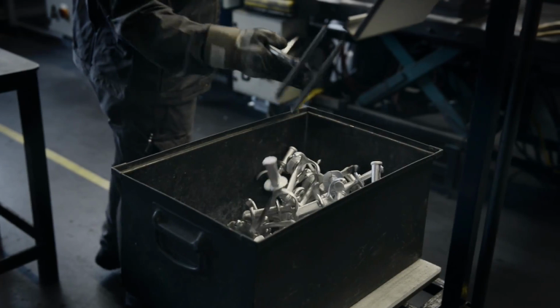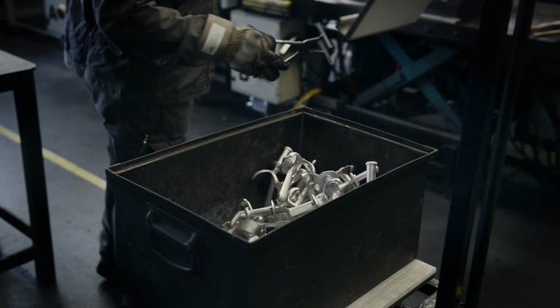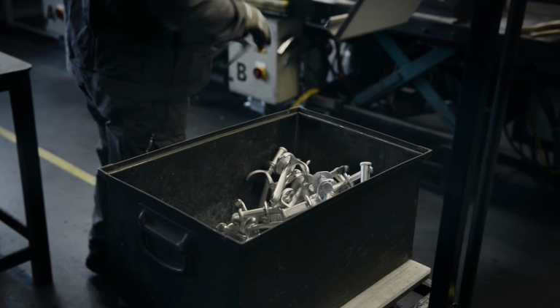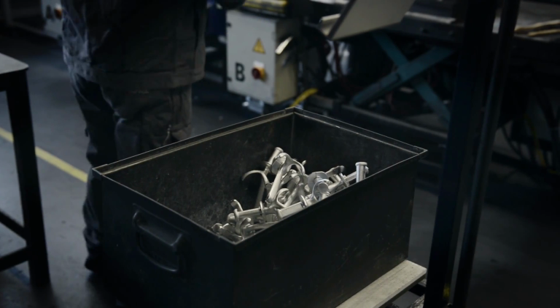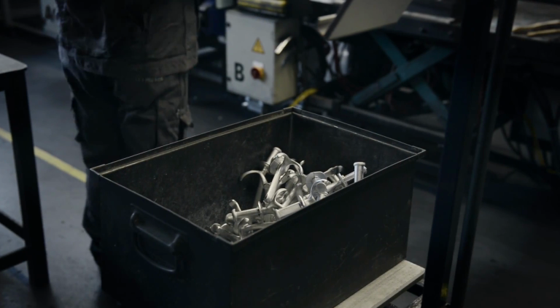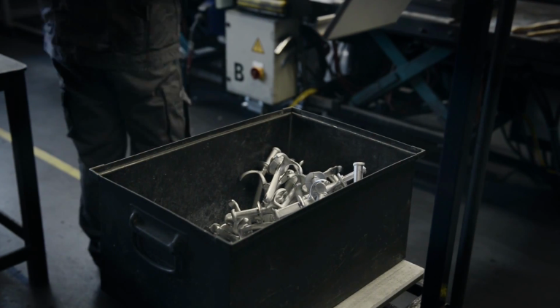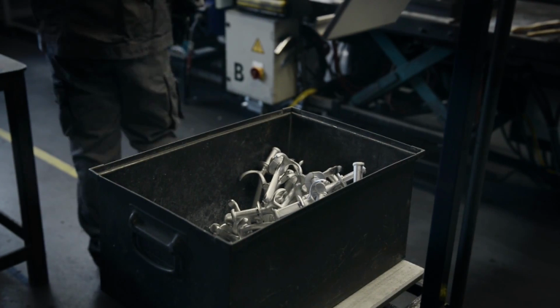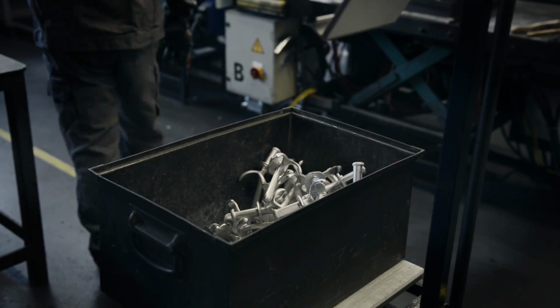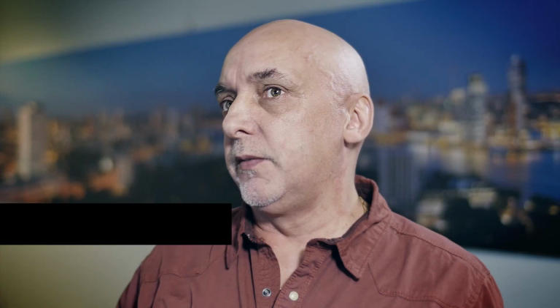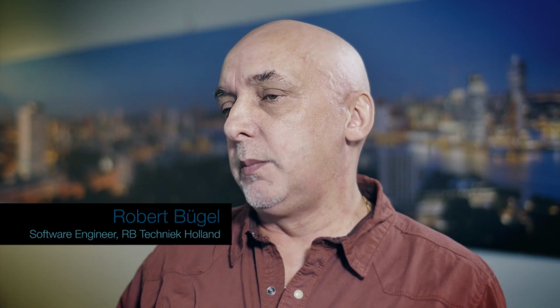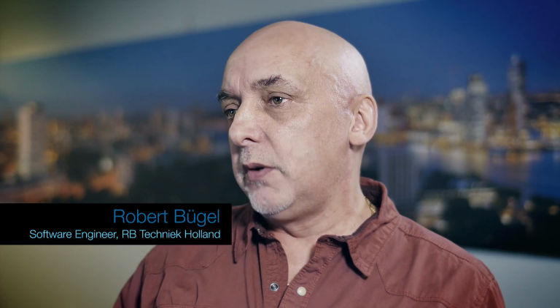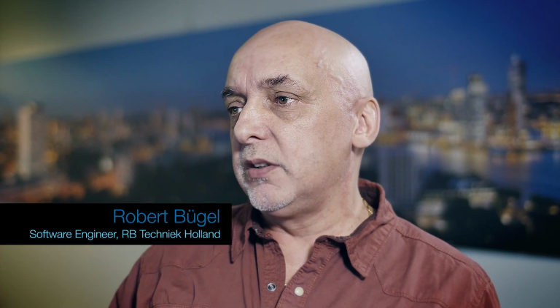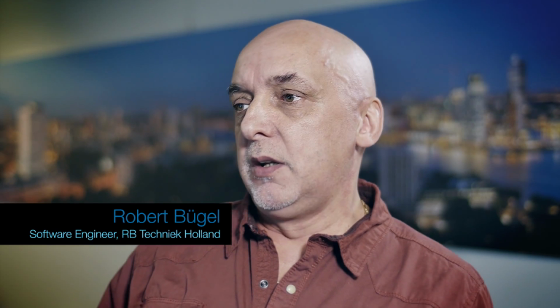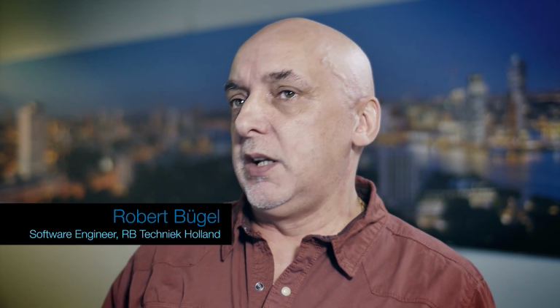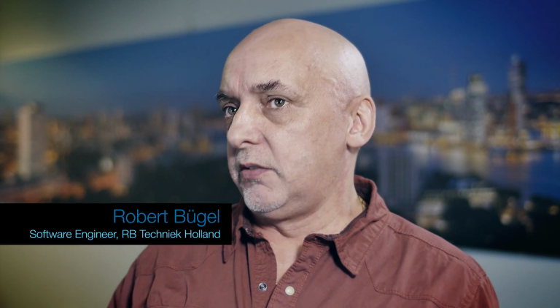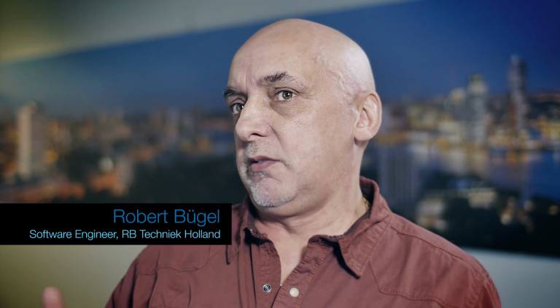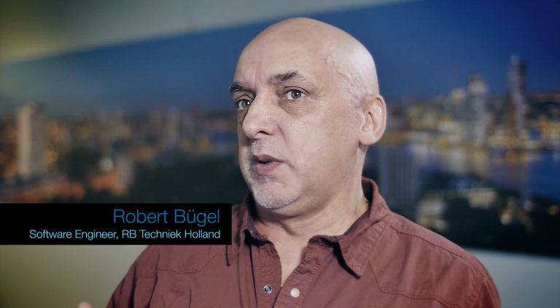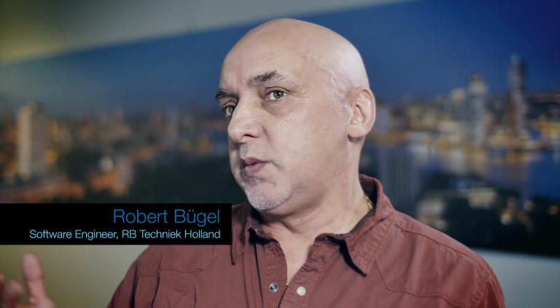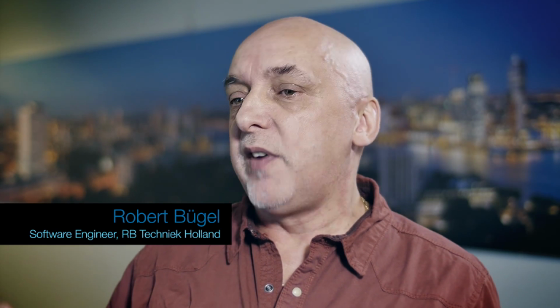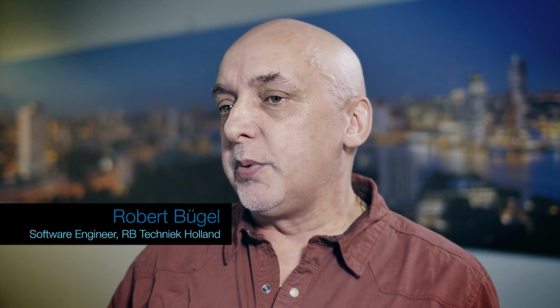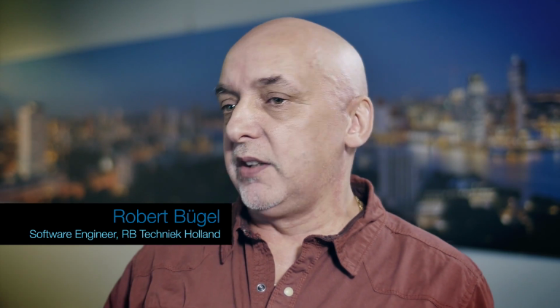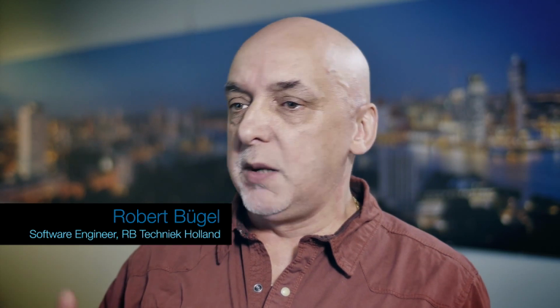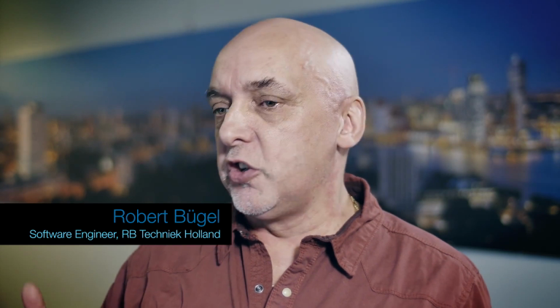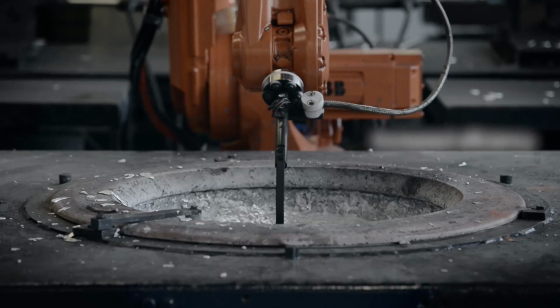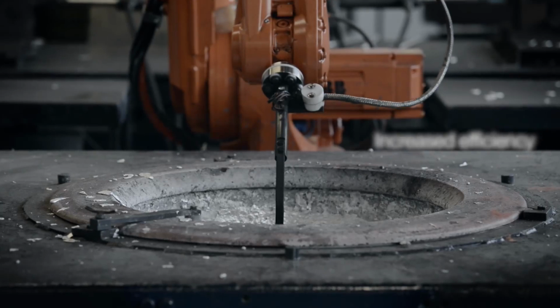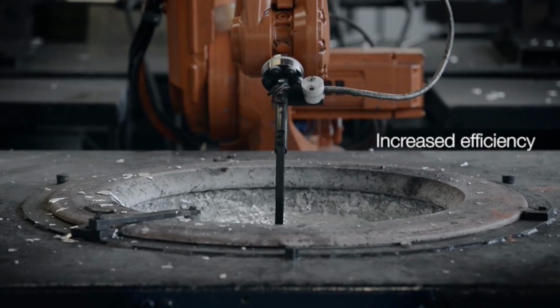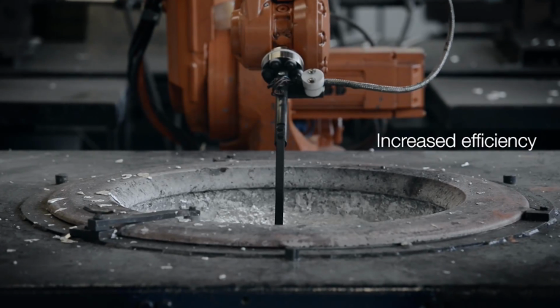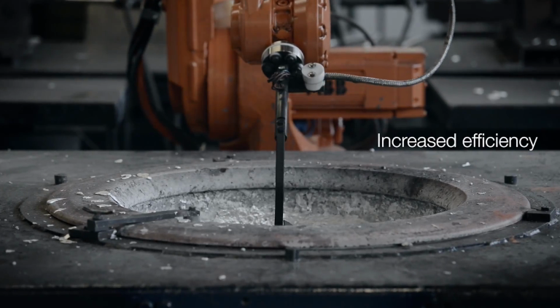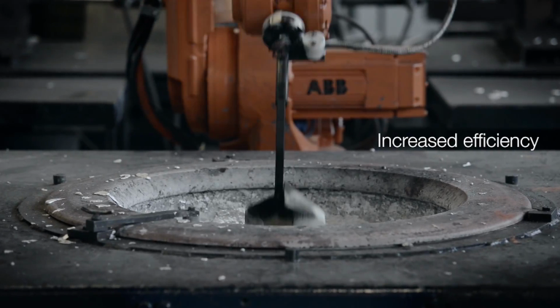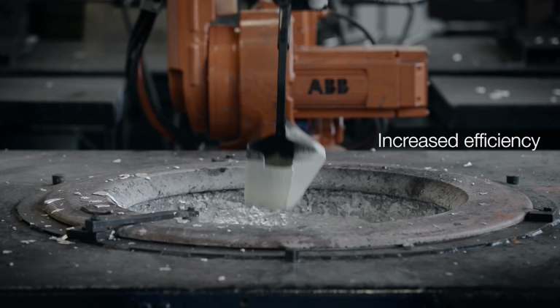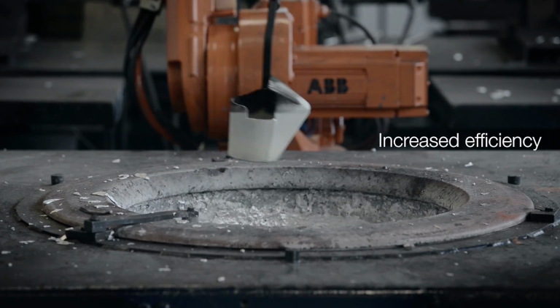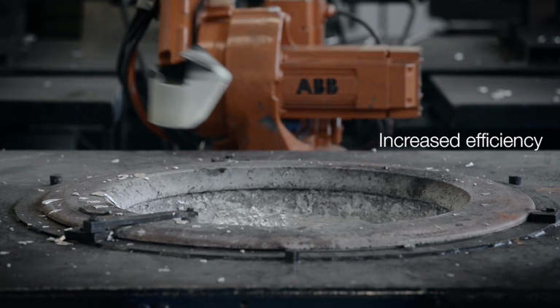When we calculate the improvement of the production, it's around 20 to 25 percent, maybe 30 percent. The efficiency has increased.